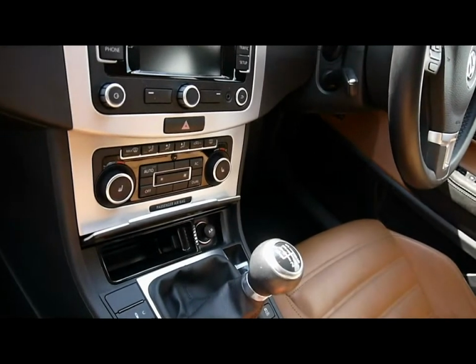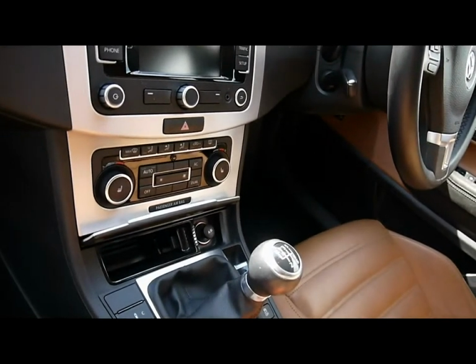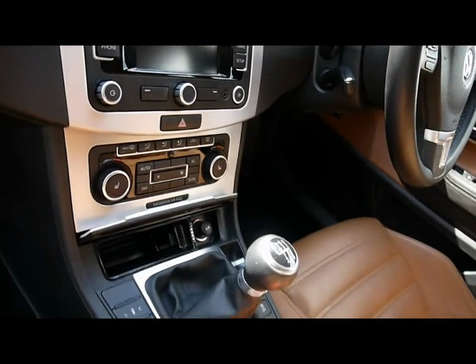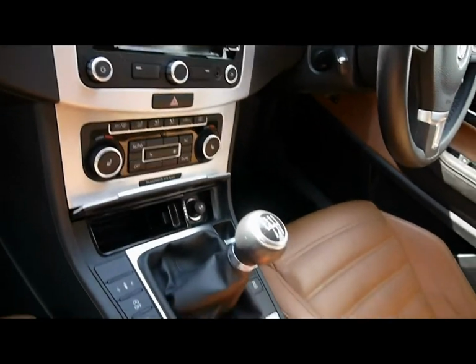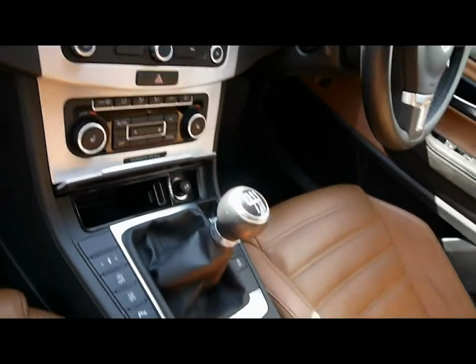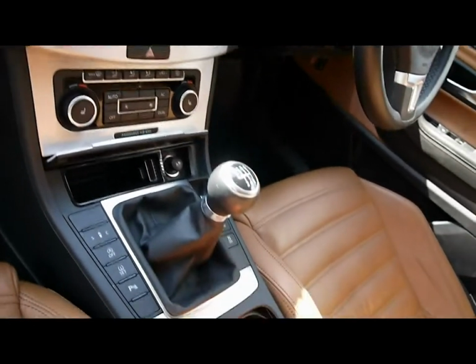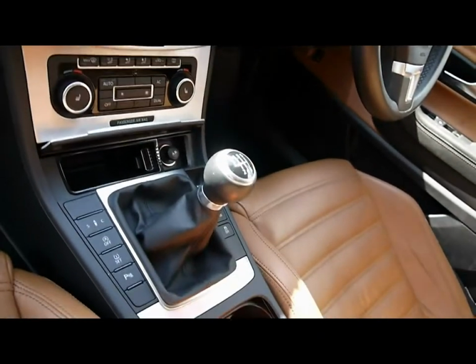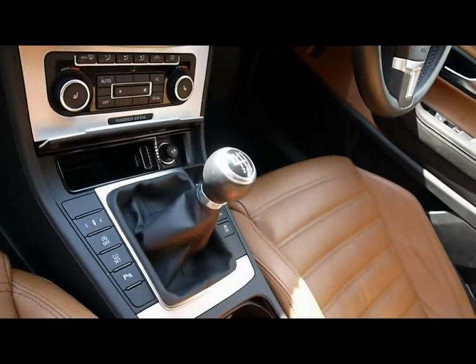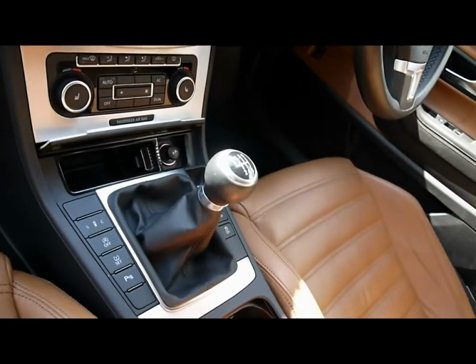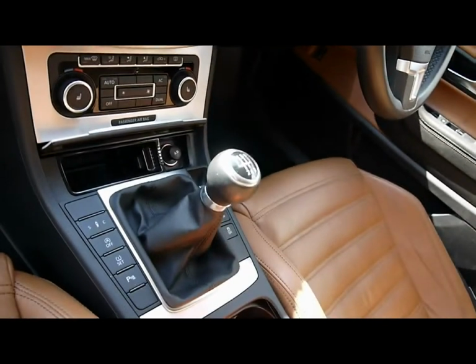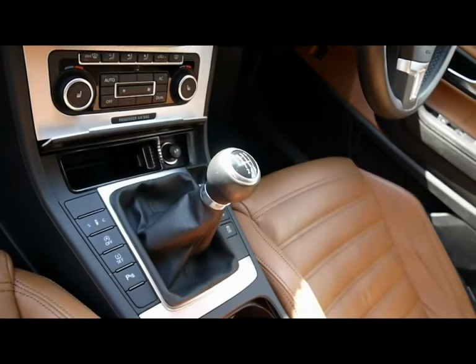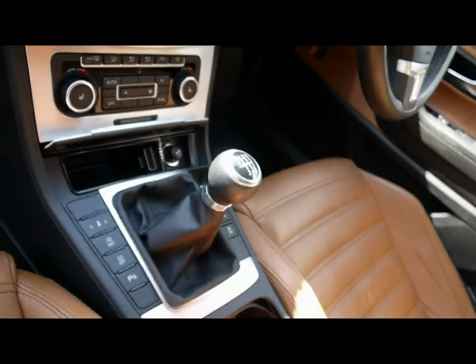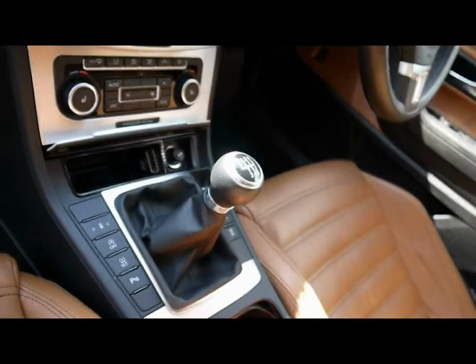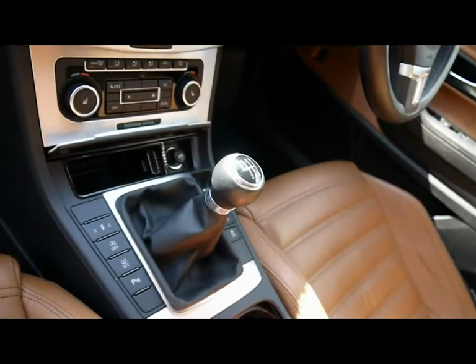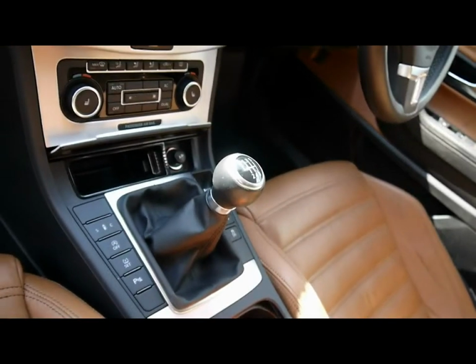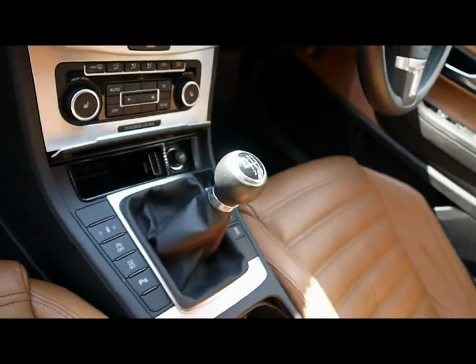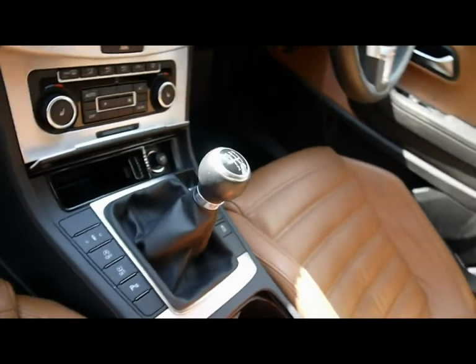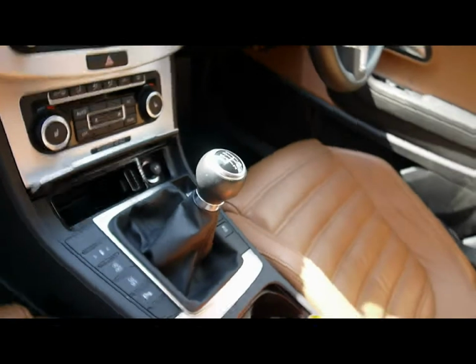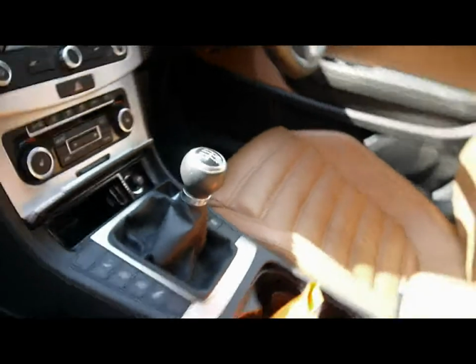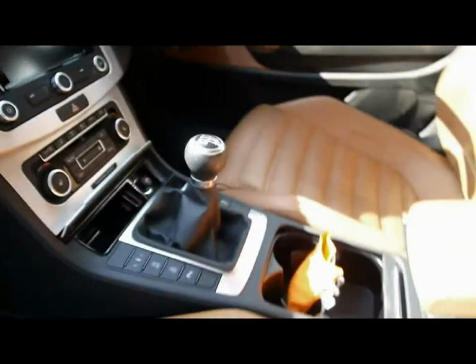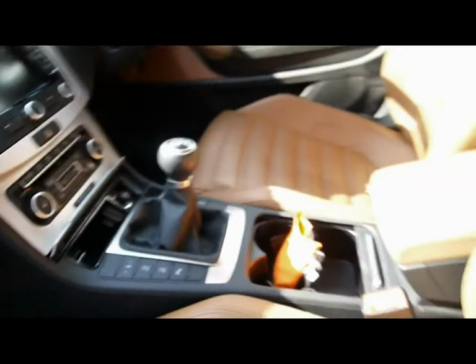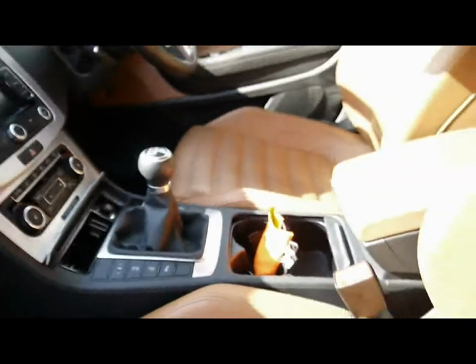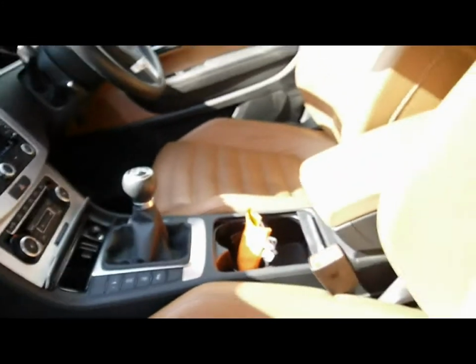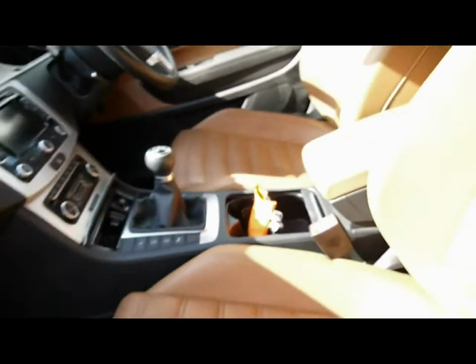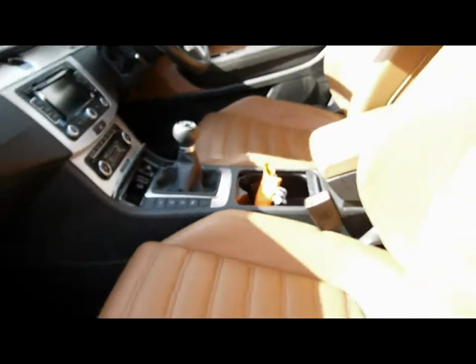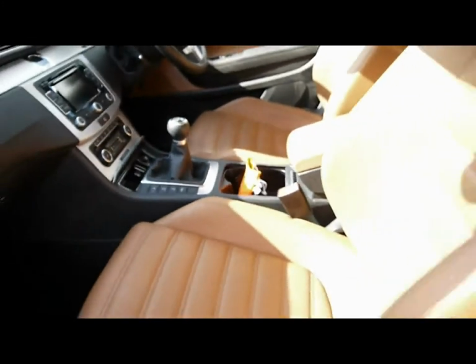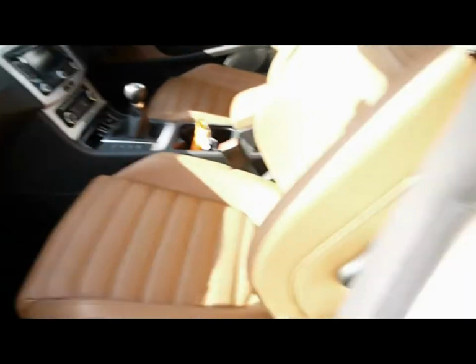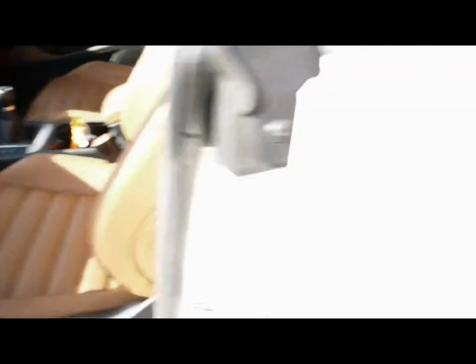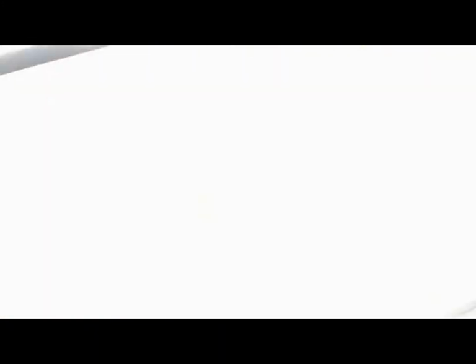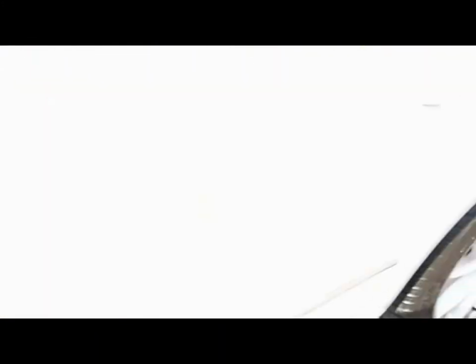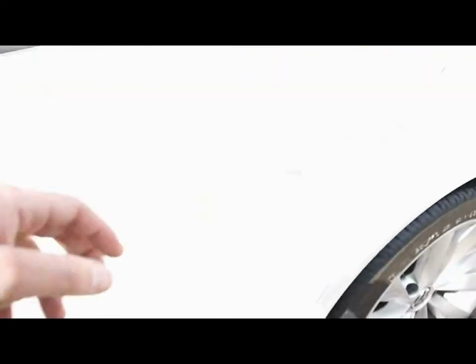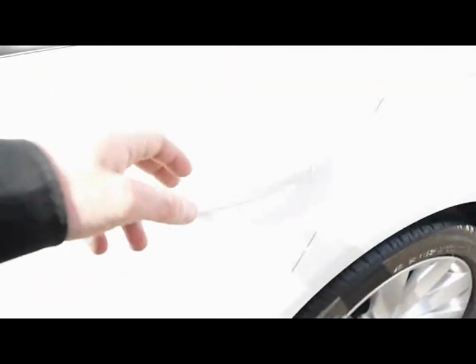Dual zone climate control, six speed manual gearbox, and you've got Bluetooth in there as well.